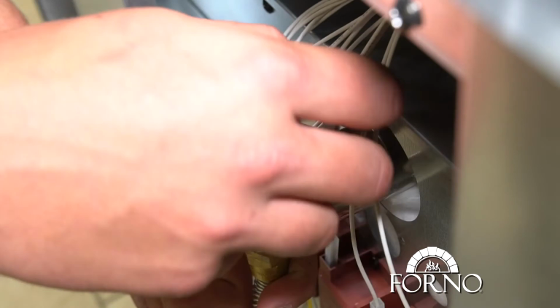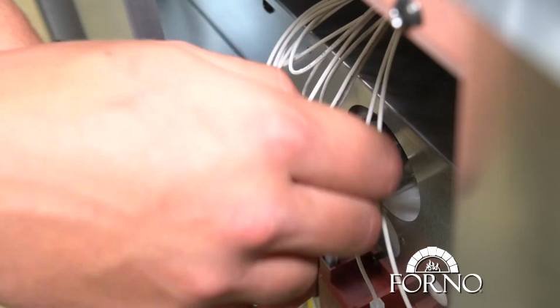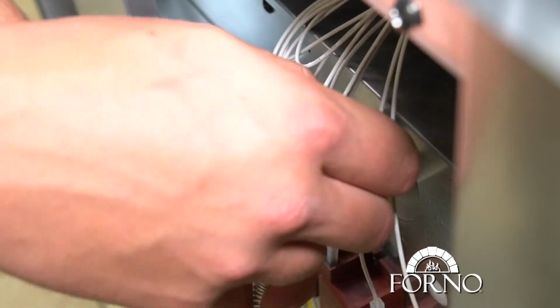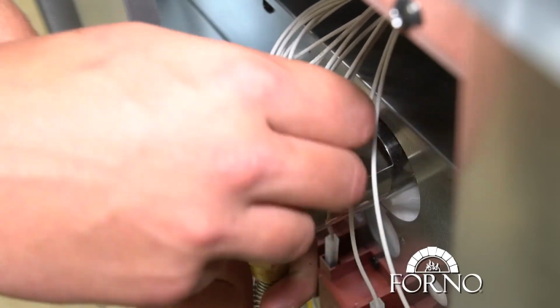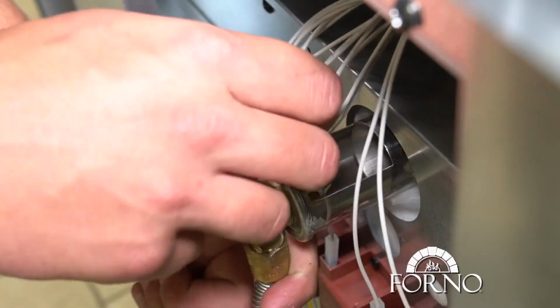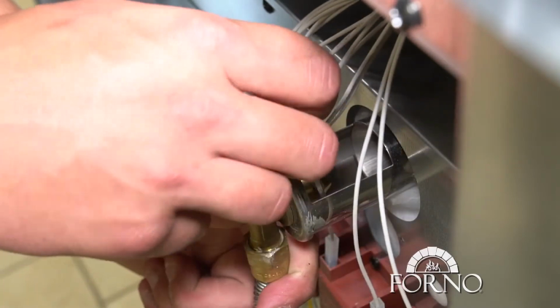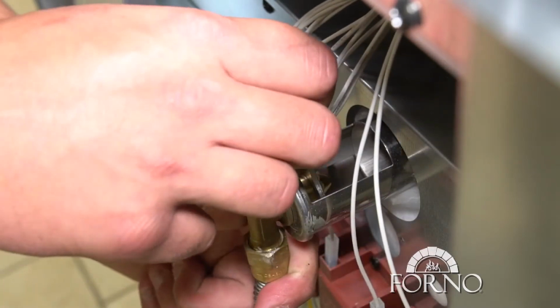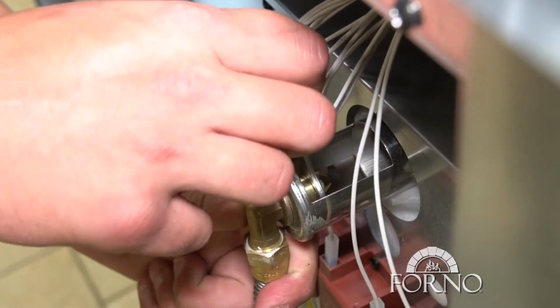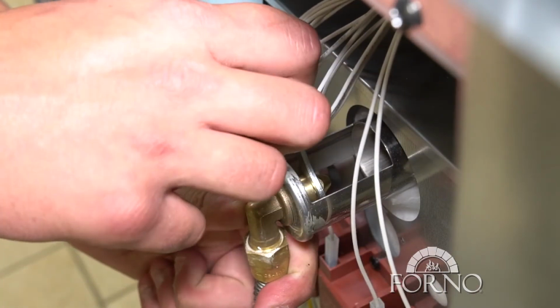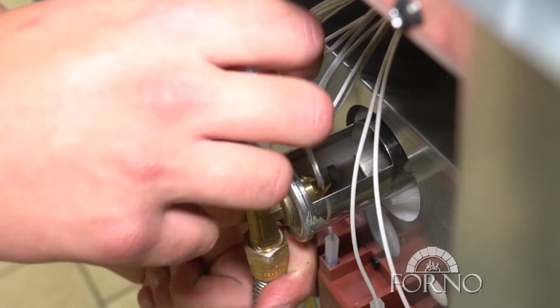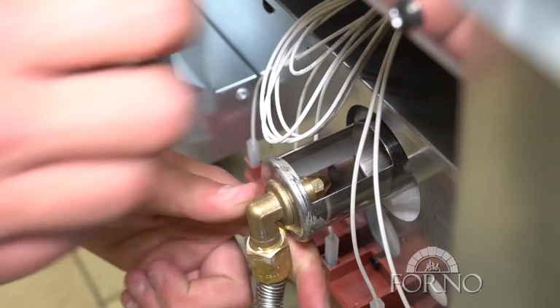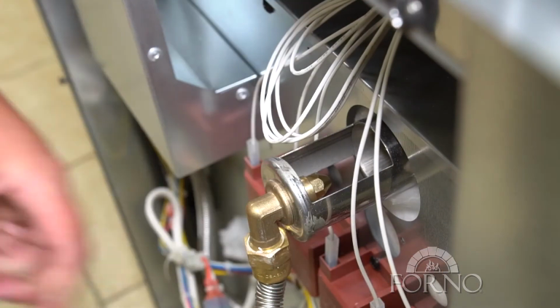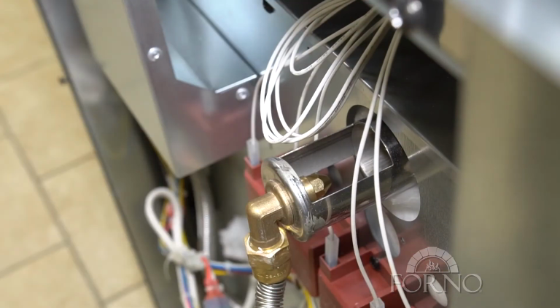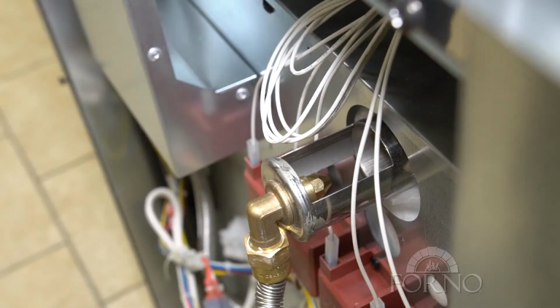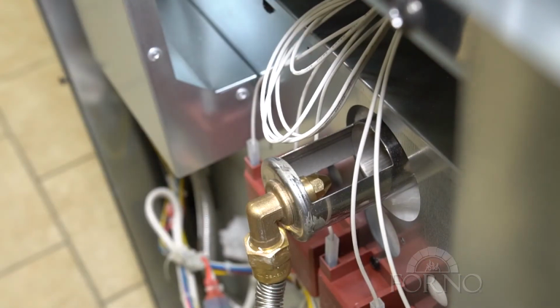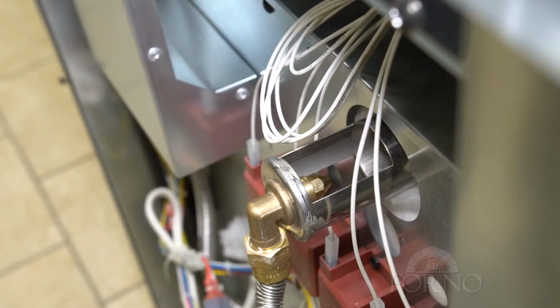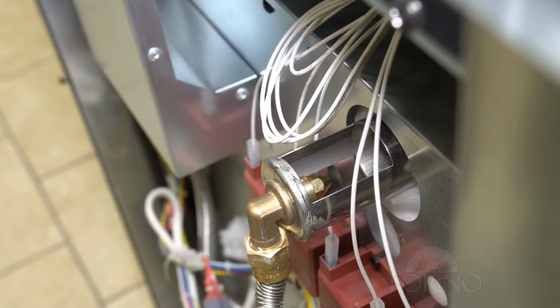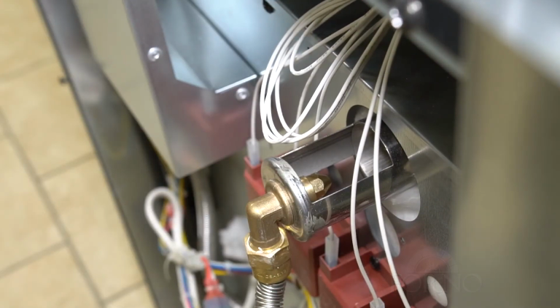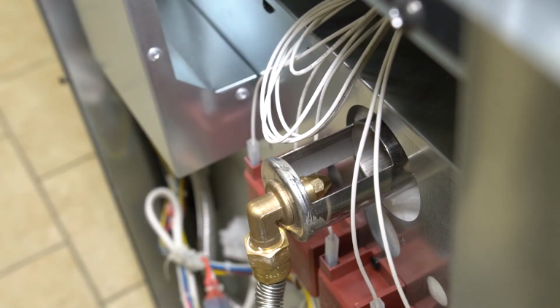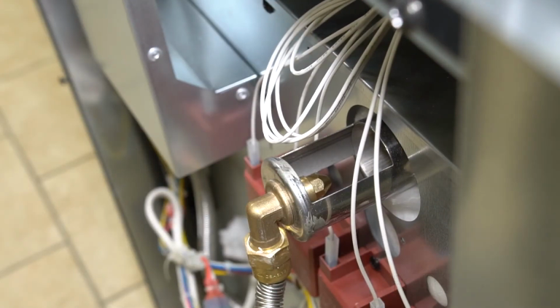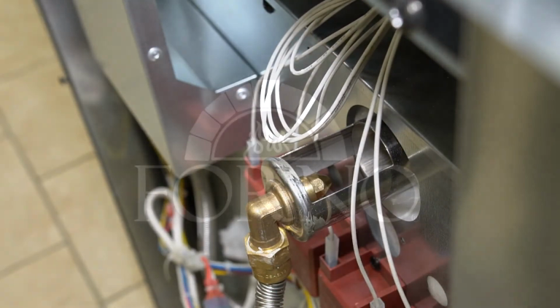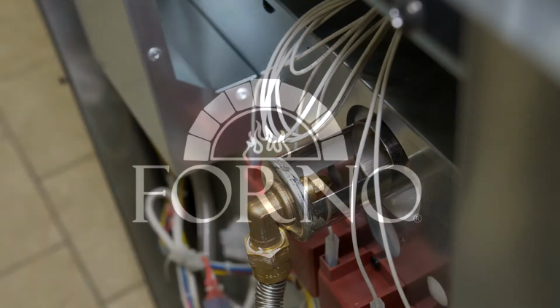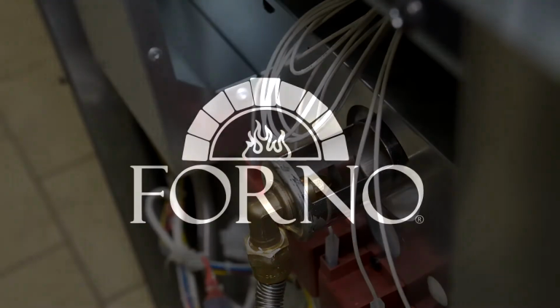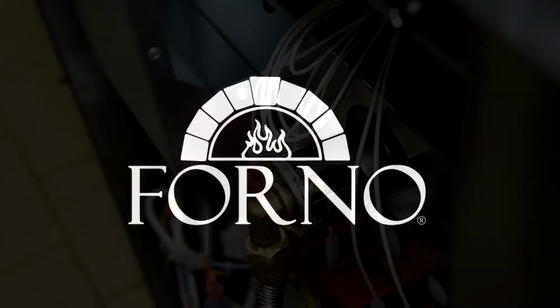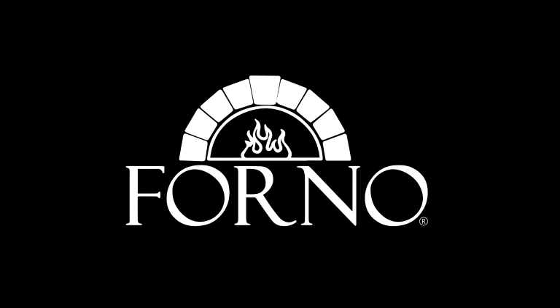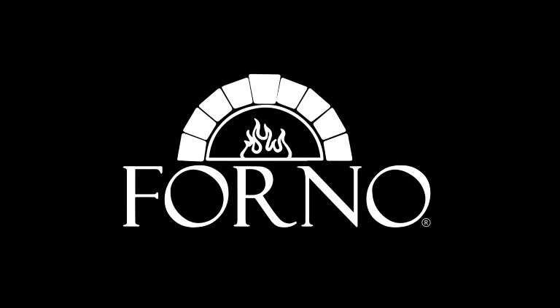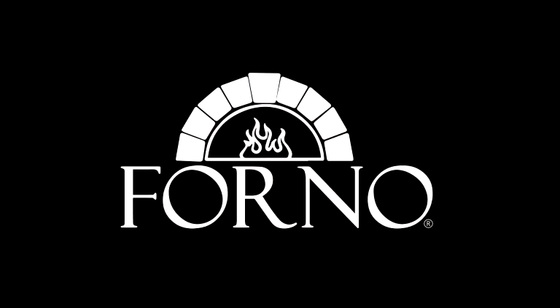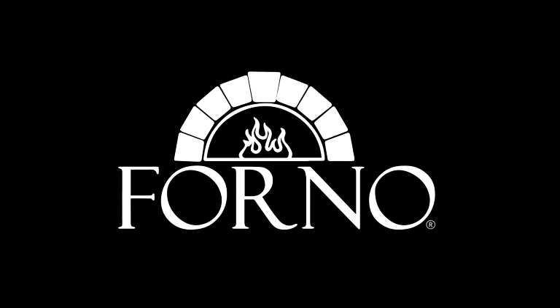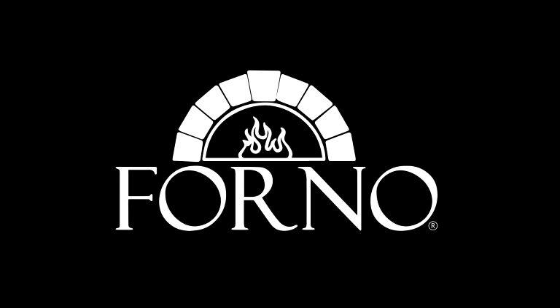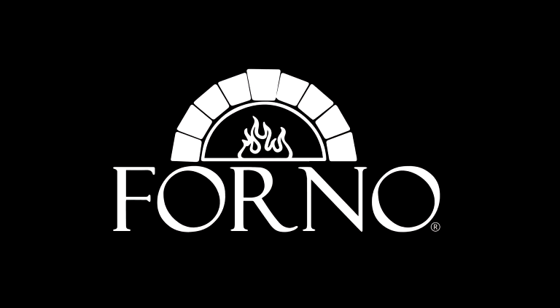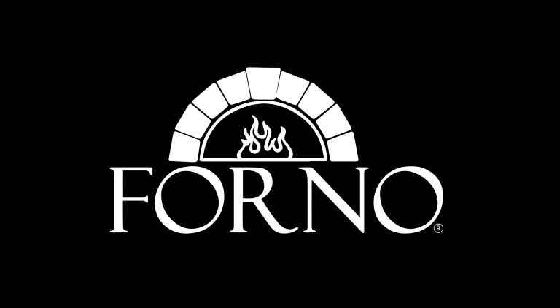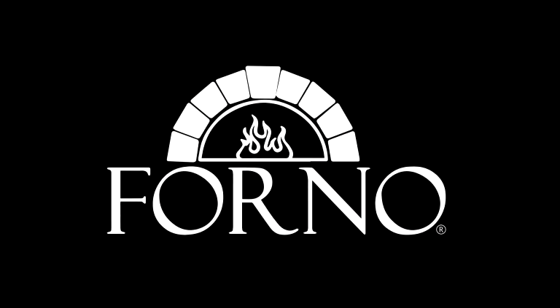This completes the process on how to change the broil orifice. We'll see you next time.